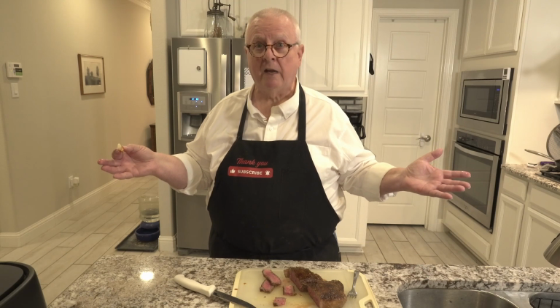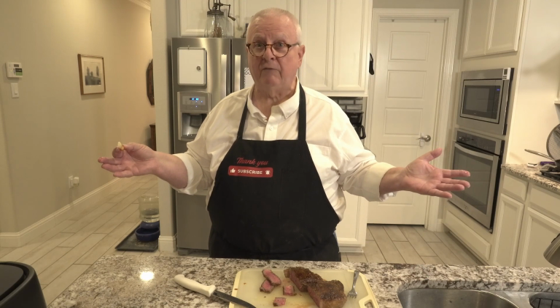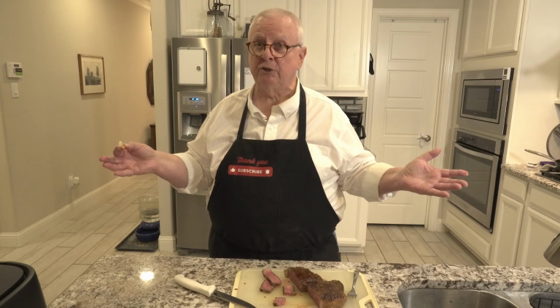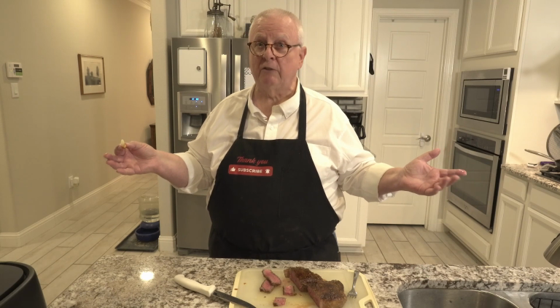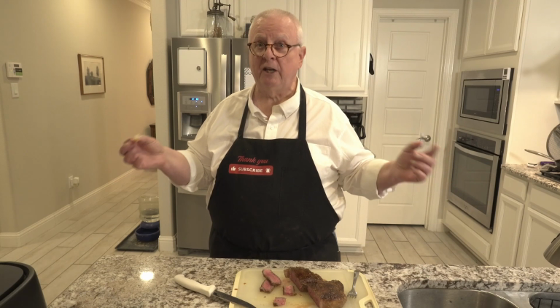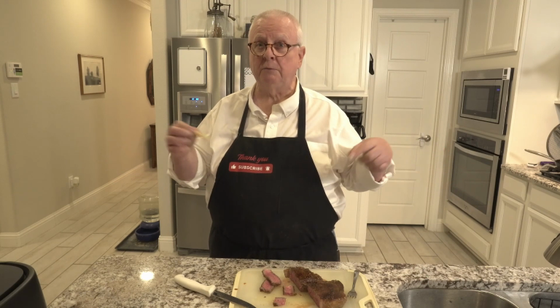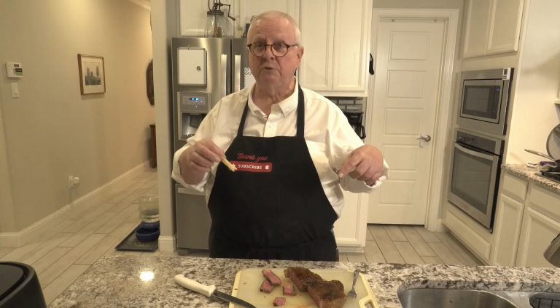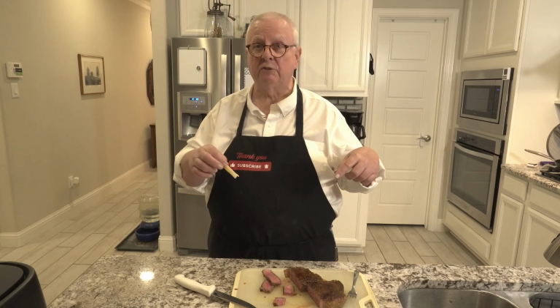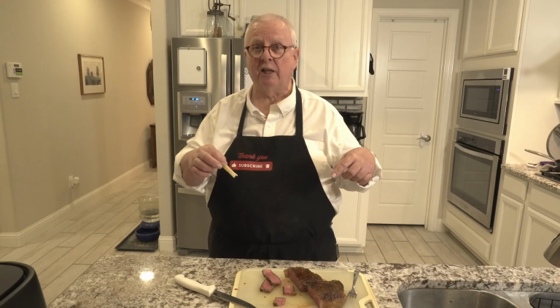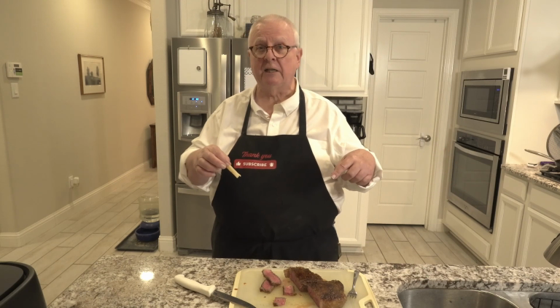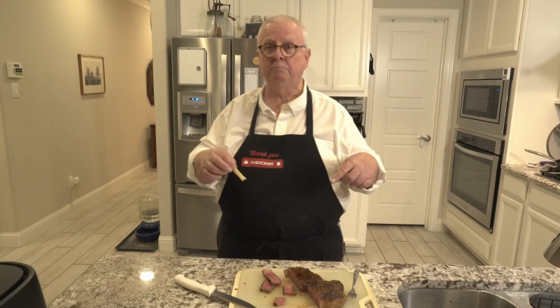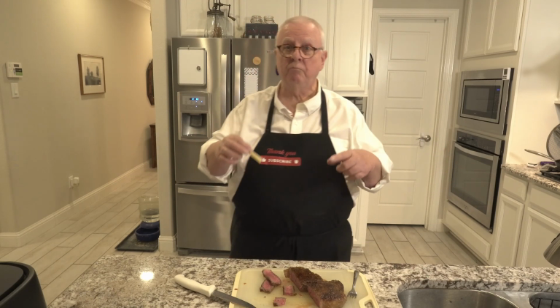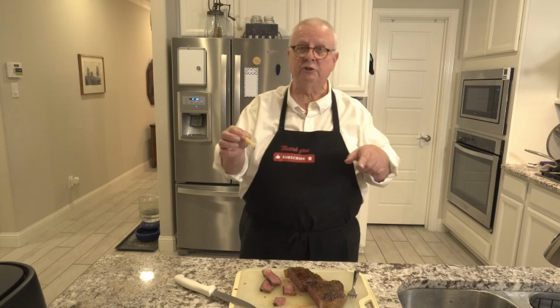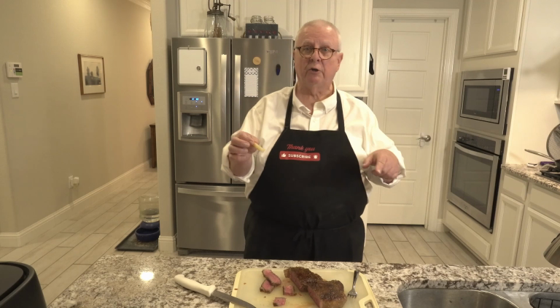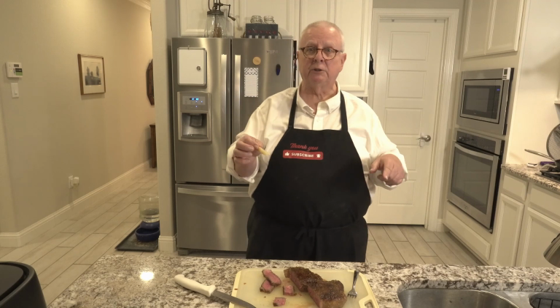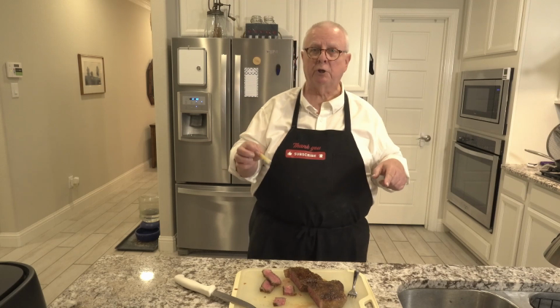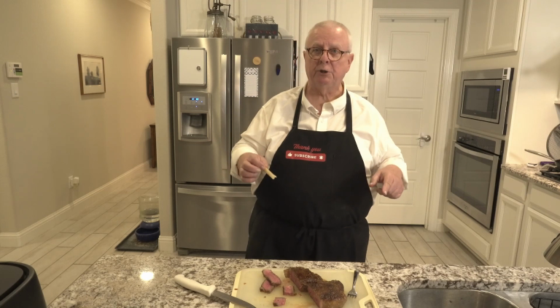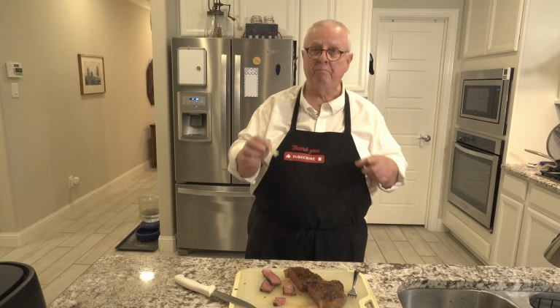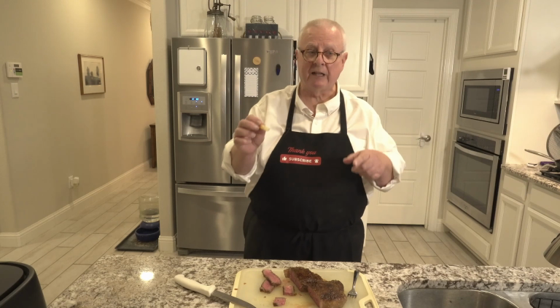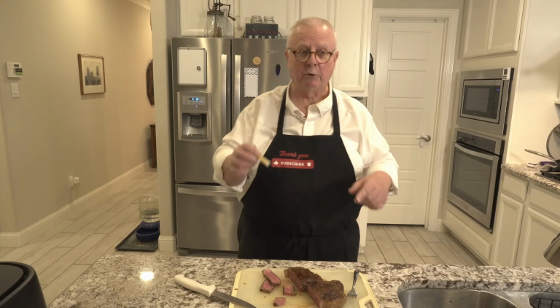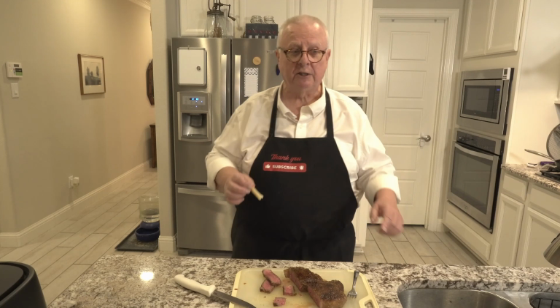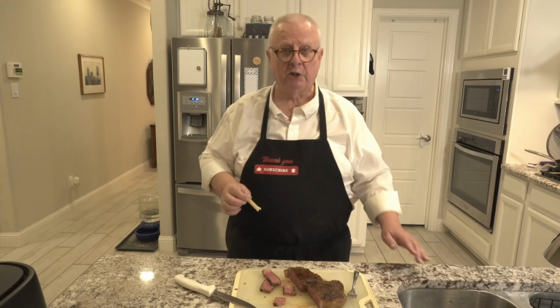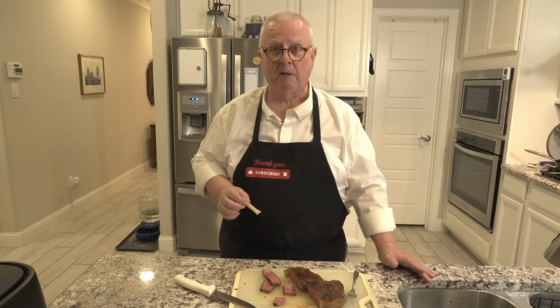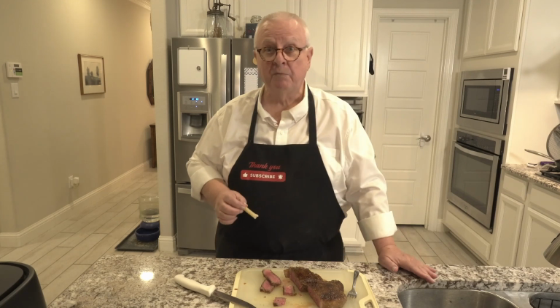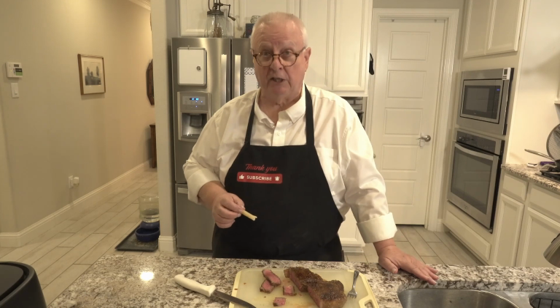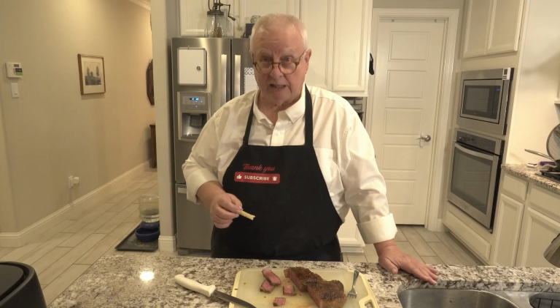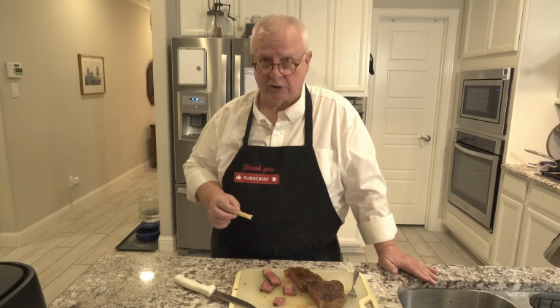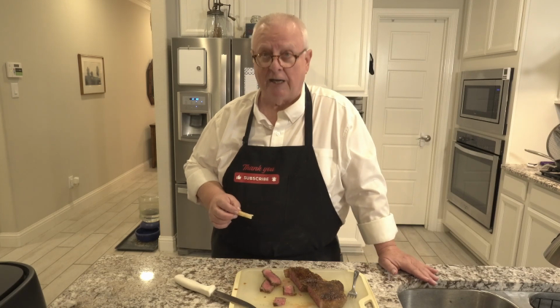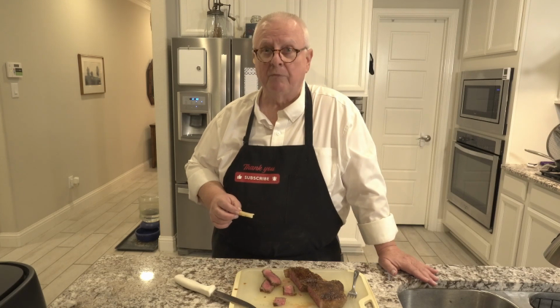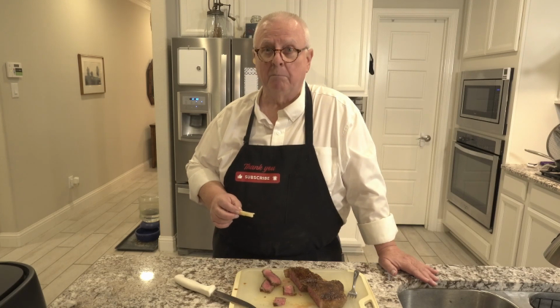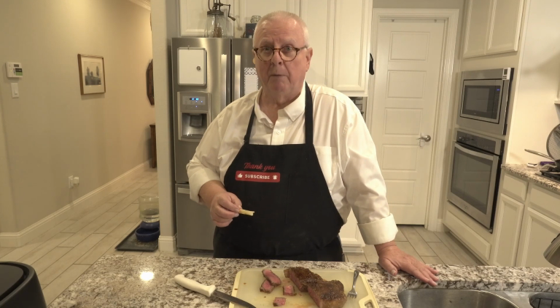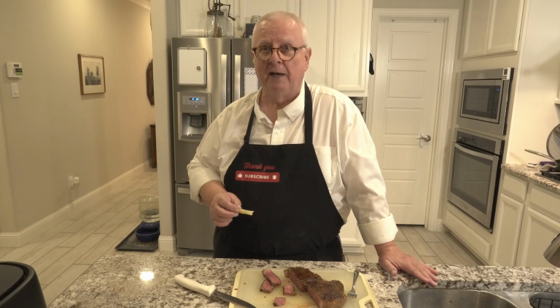If you enjoyed the video, give us a like. Consider a subscription, and I will catch you all the next time. Bye-bye.